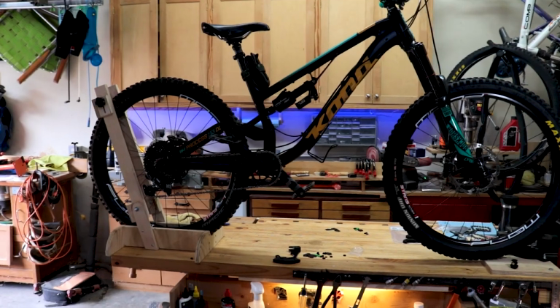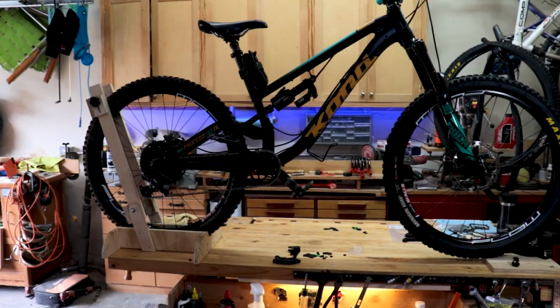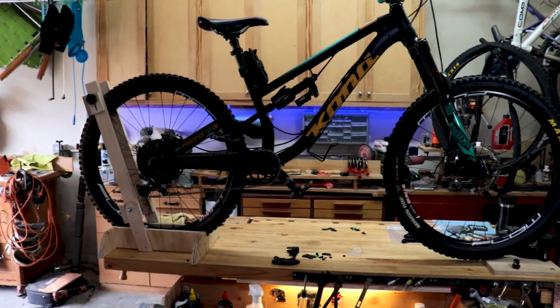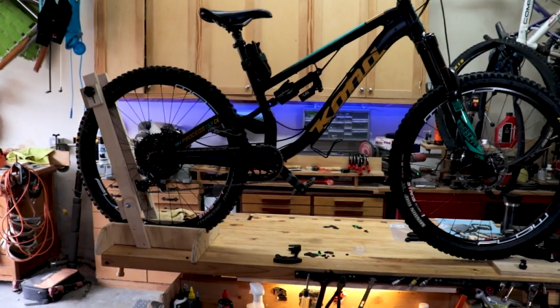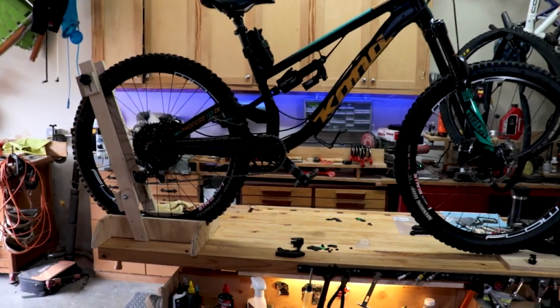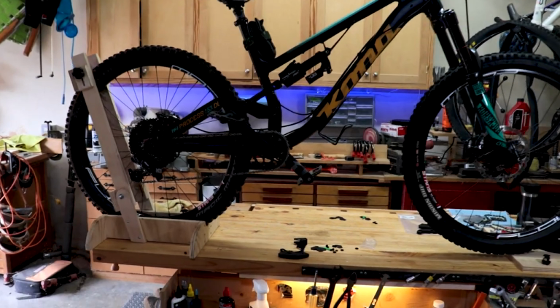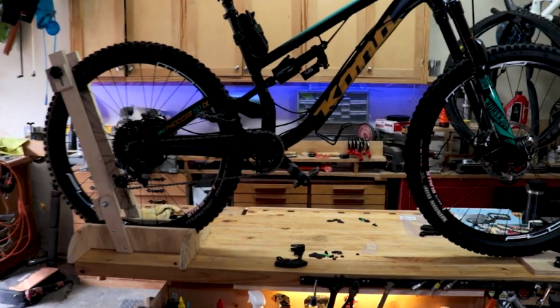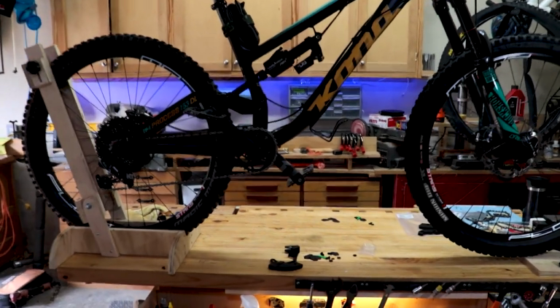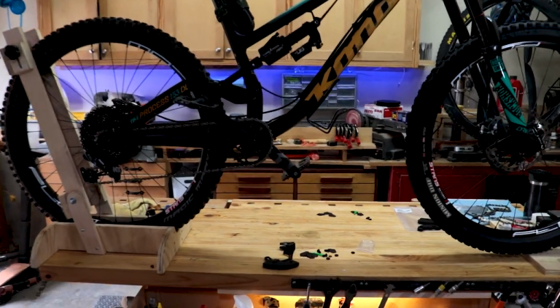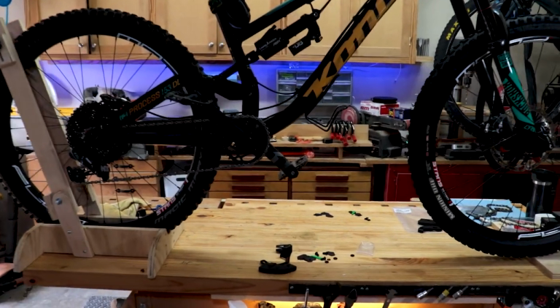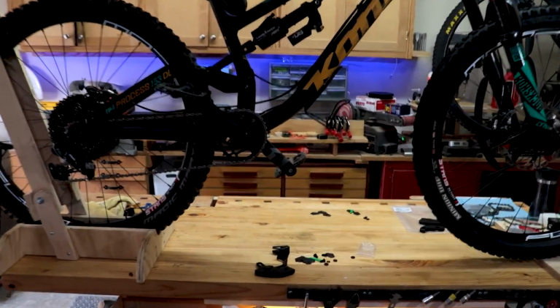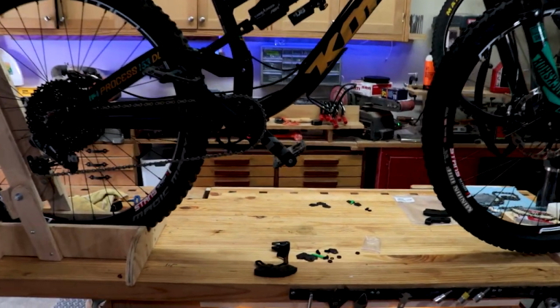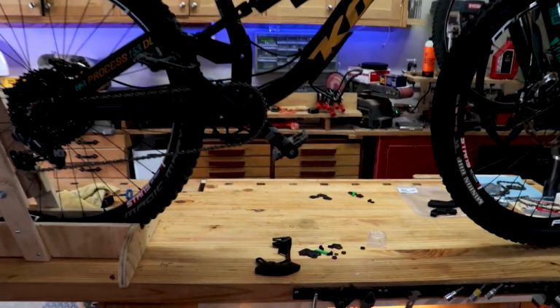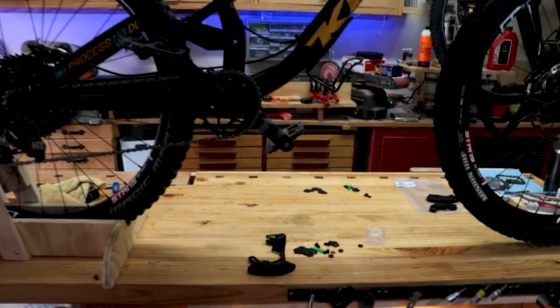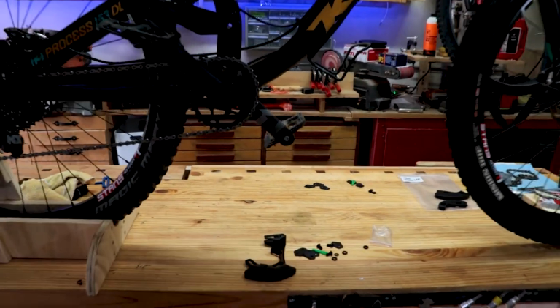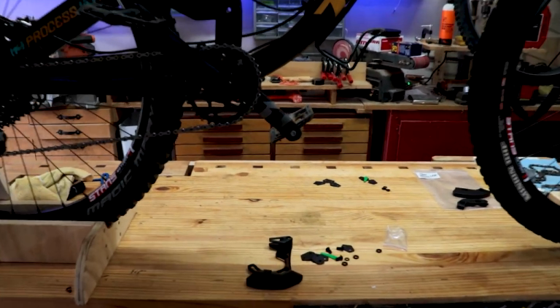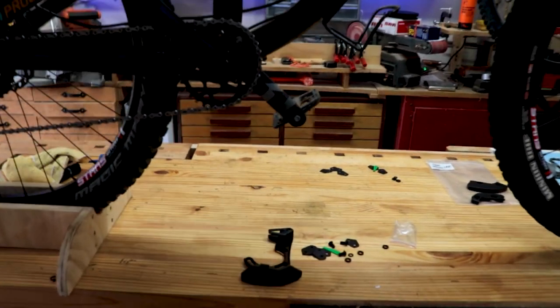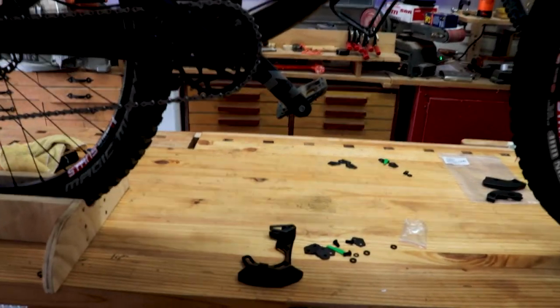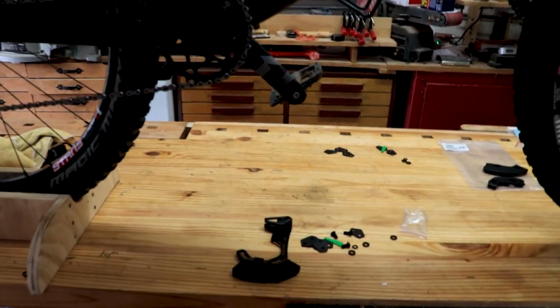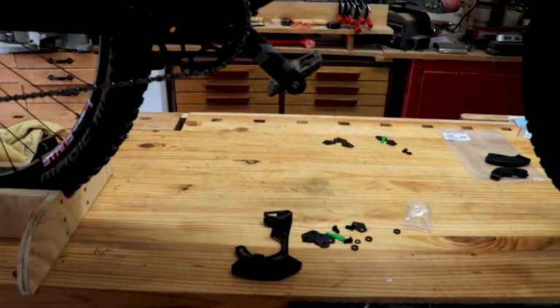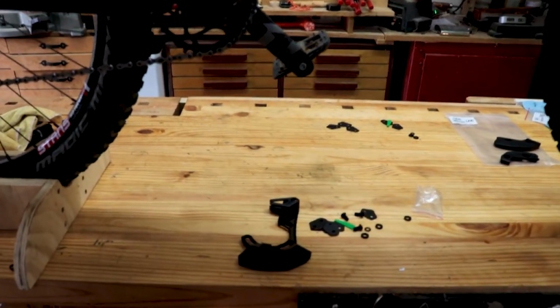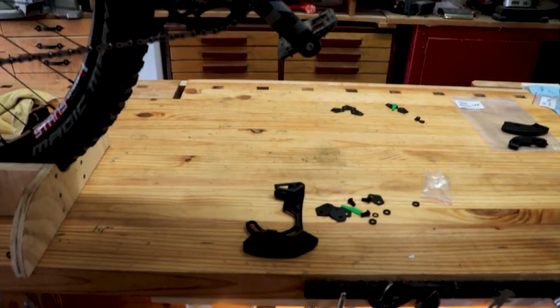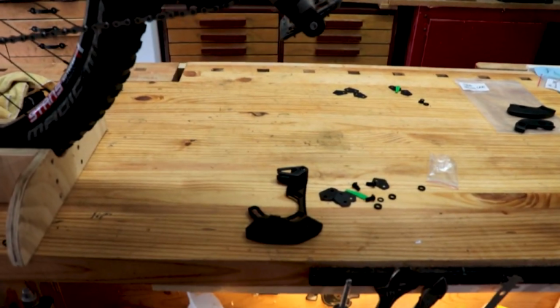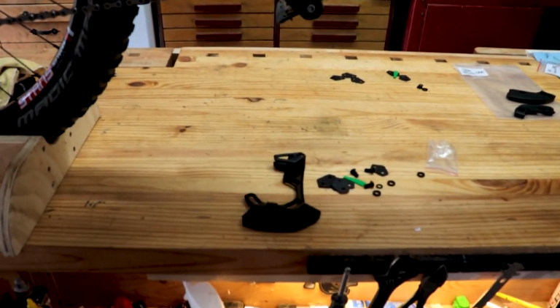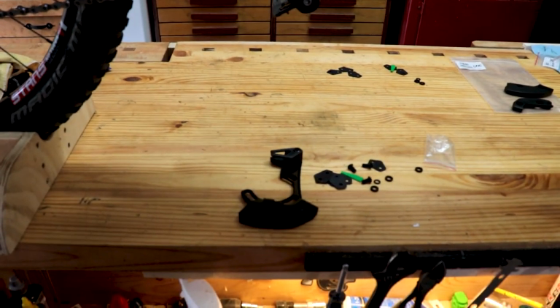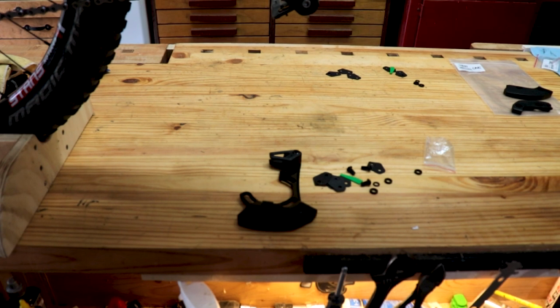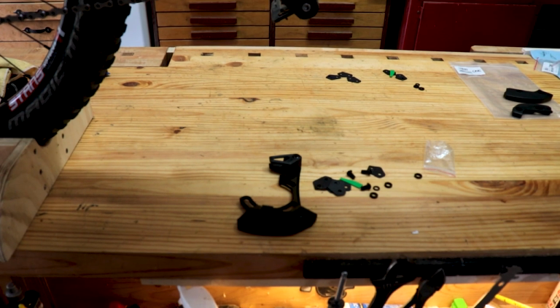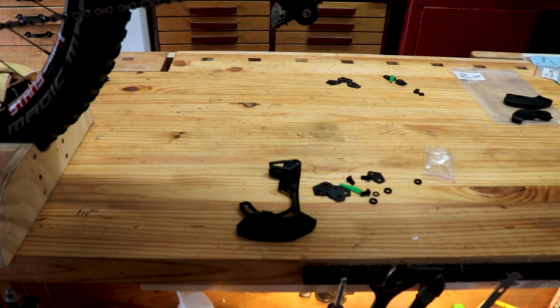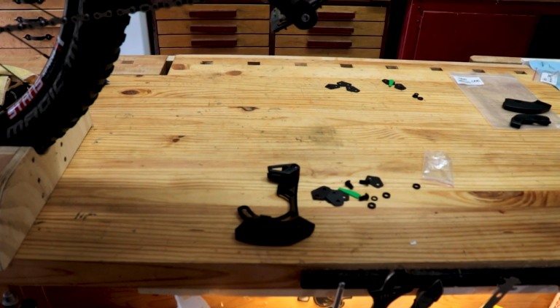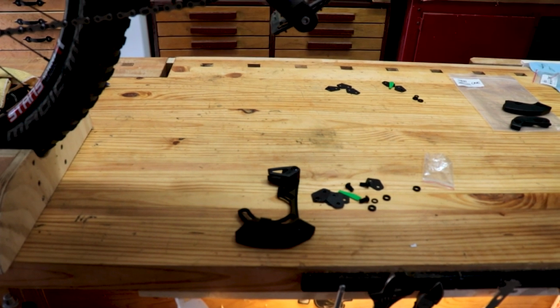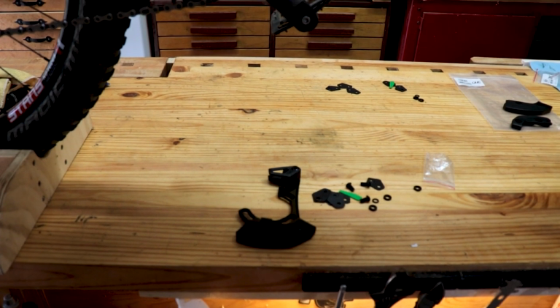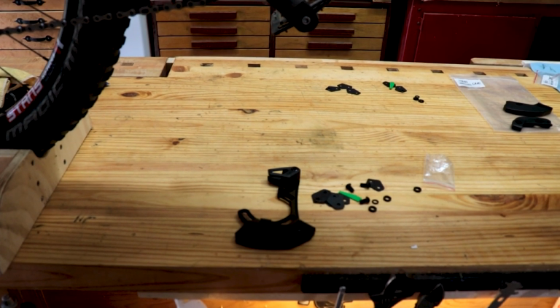That was about as easy as it gets. Let's see how it works installing the chain guide with the bash guard on the enduro bike.